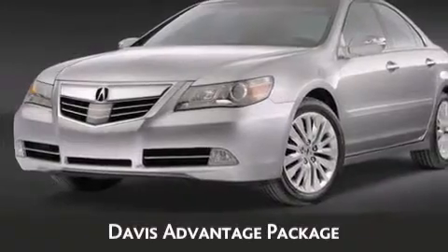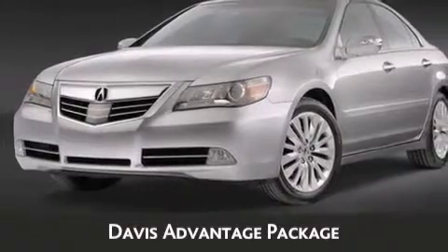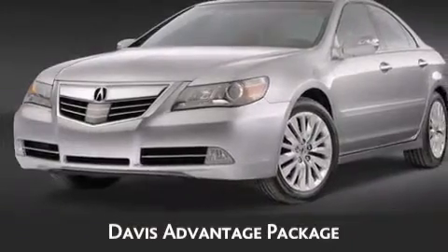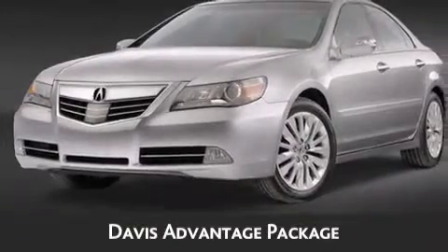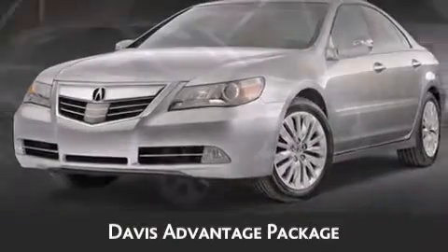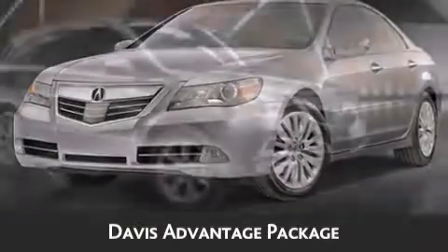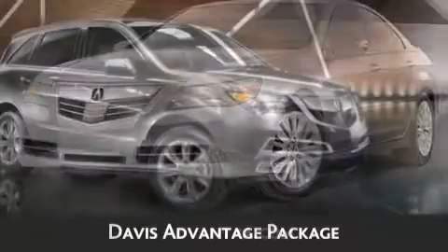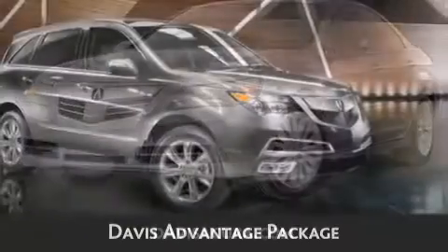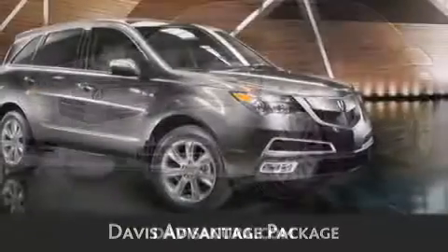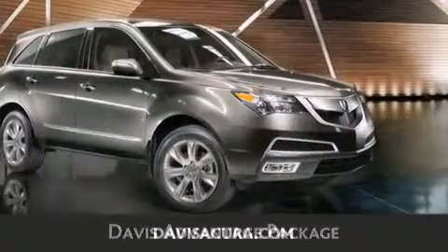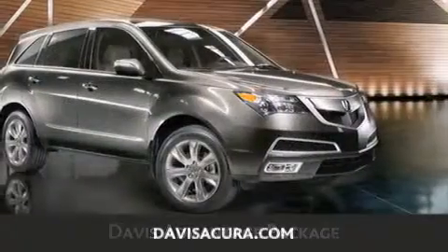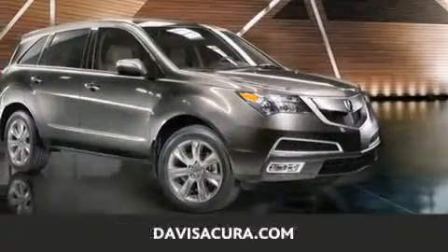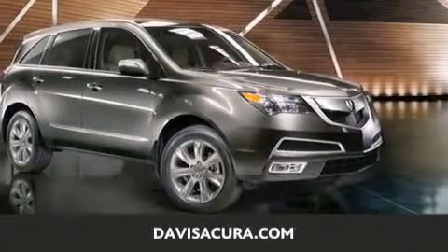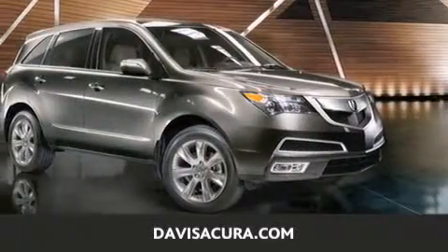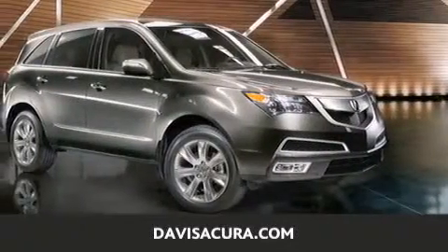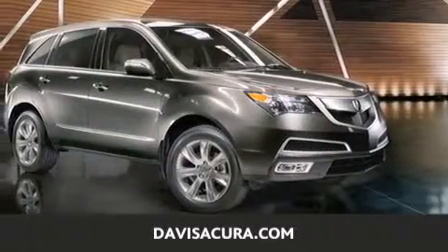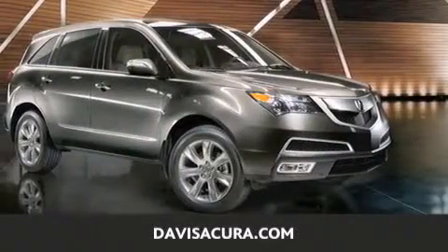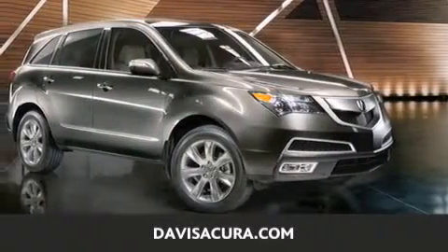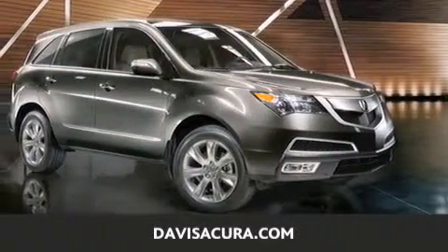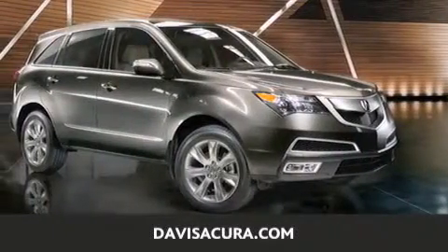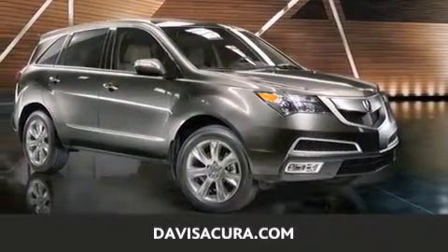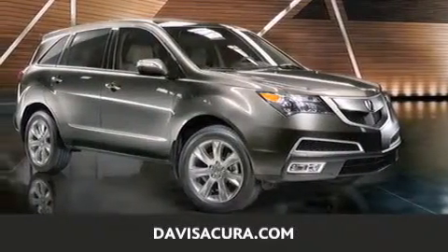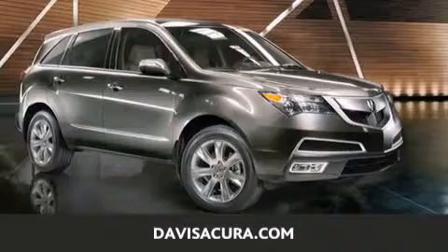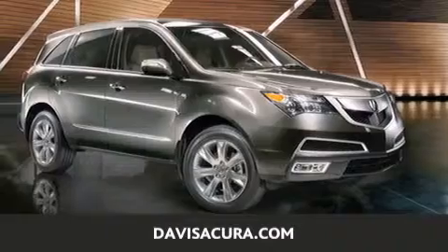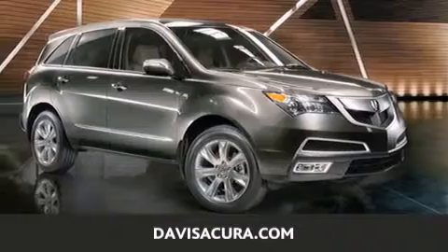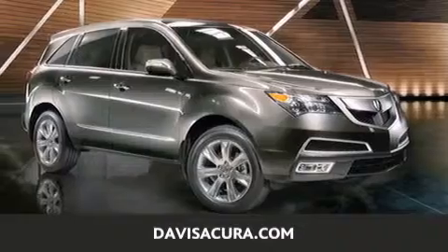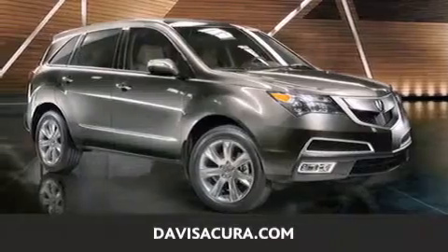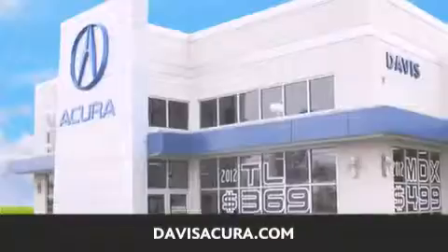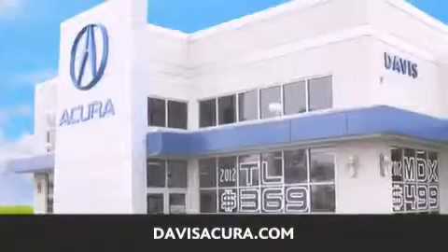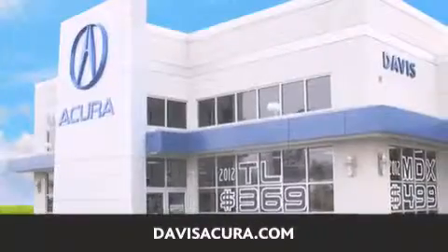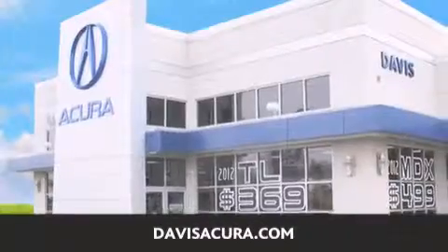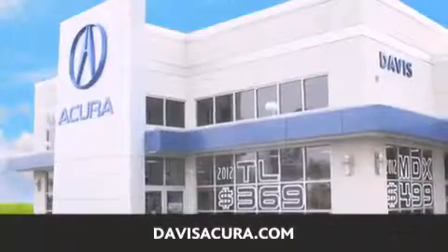If you're looking for your next new or pre-owned vehicle, look no further. Davis Acura has the vehicle of your dreams. Visit us today at davisacura.com.